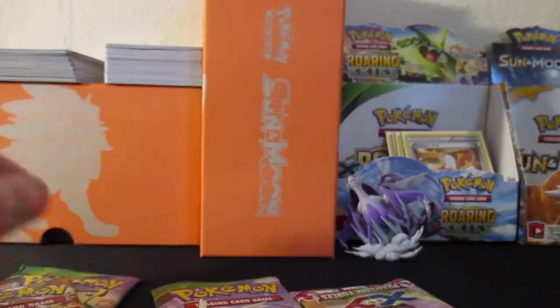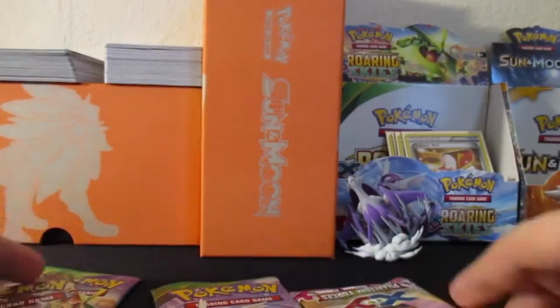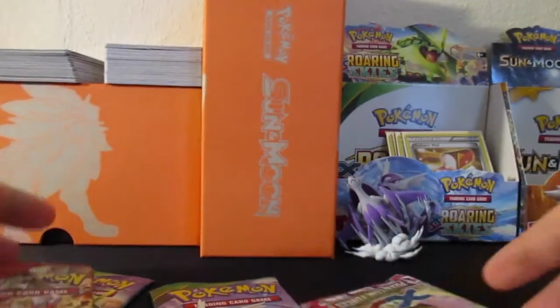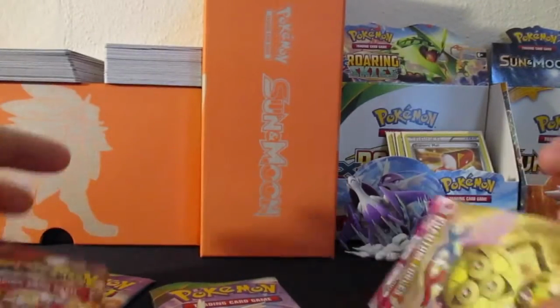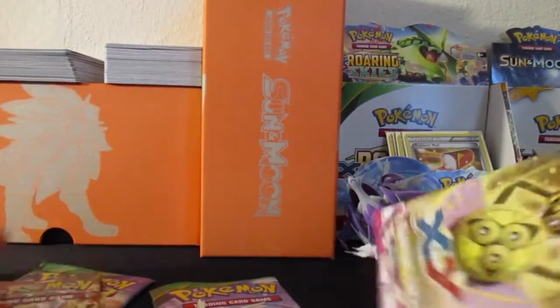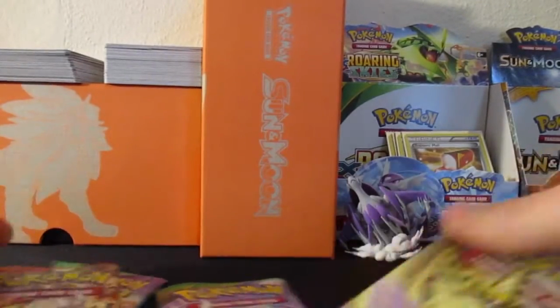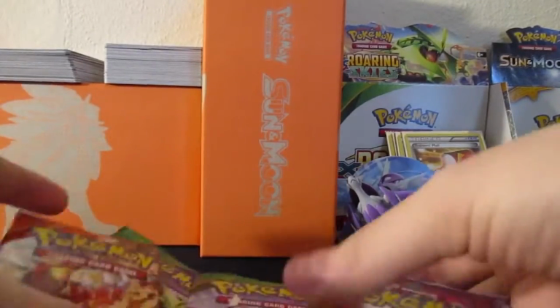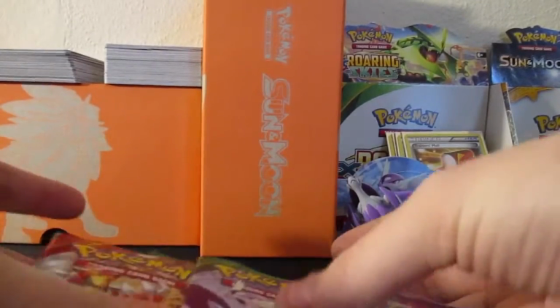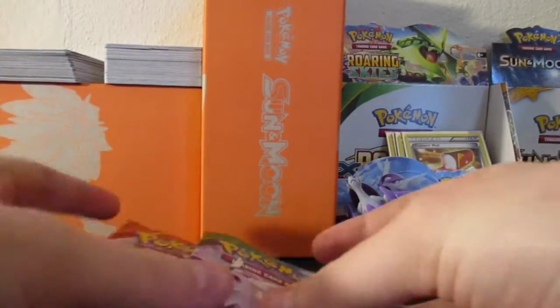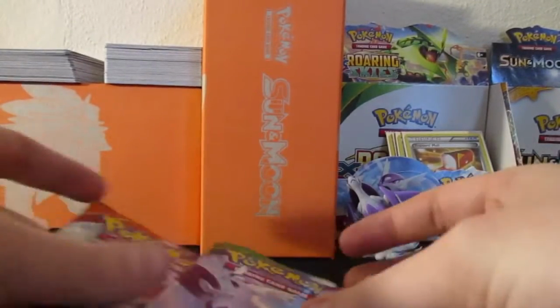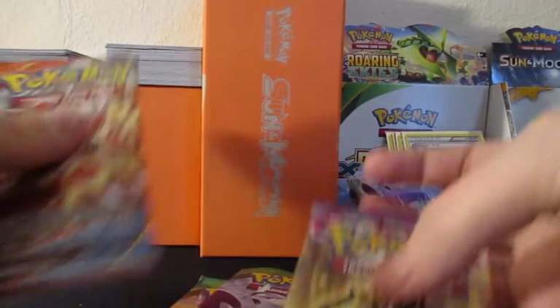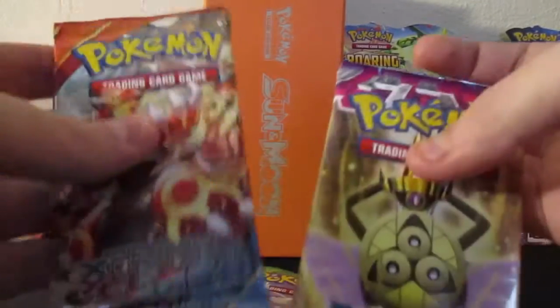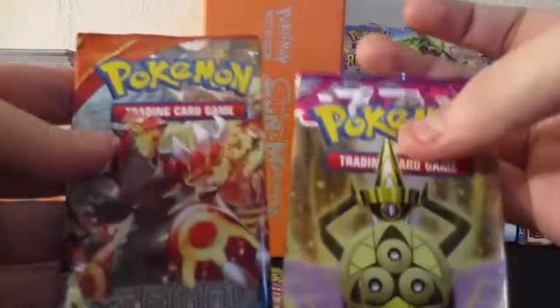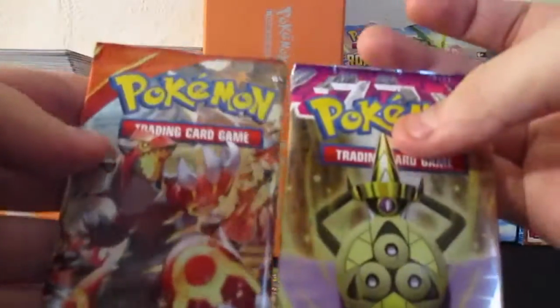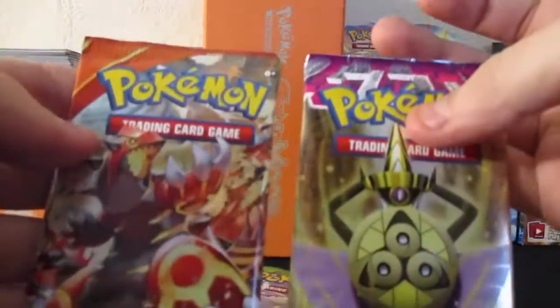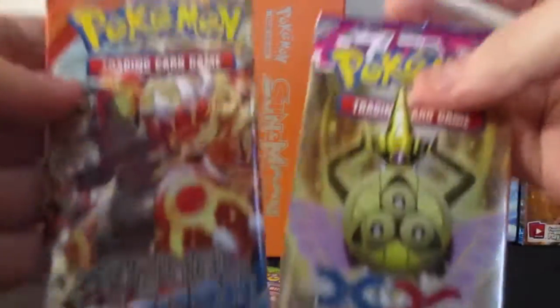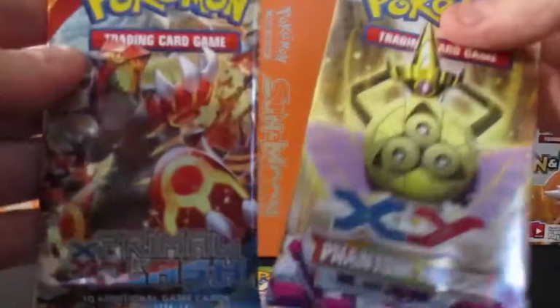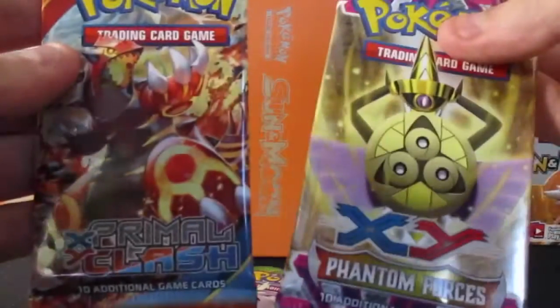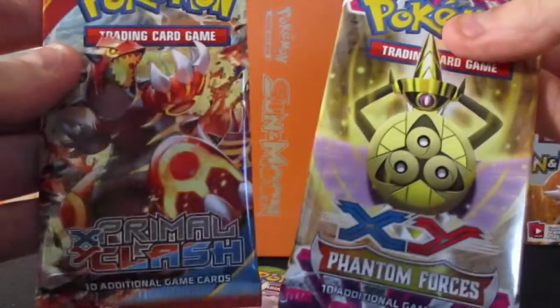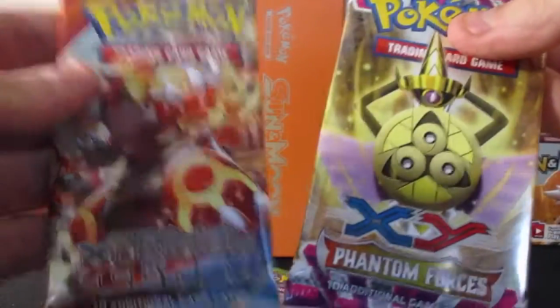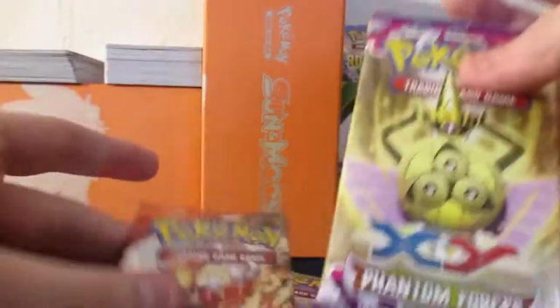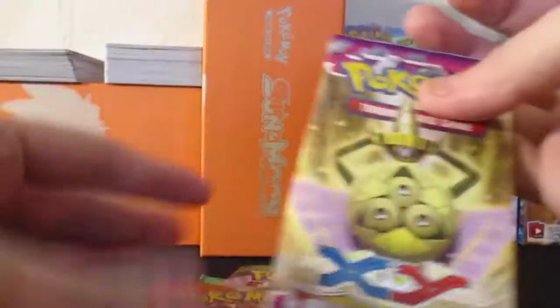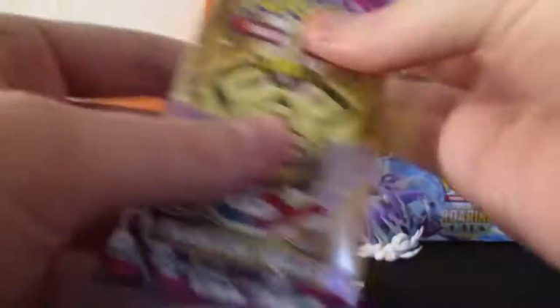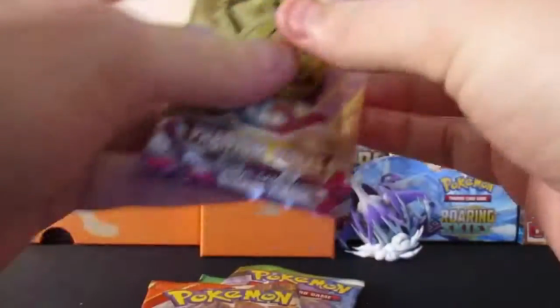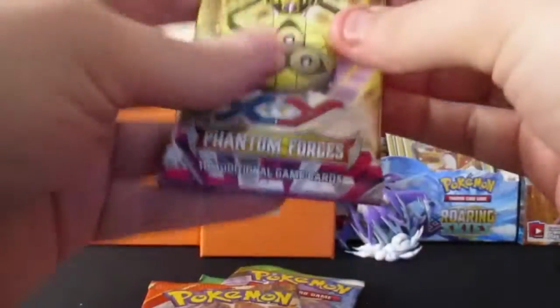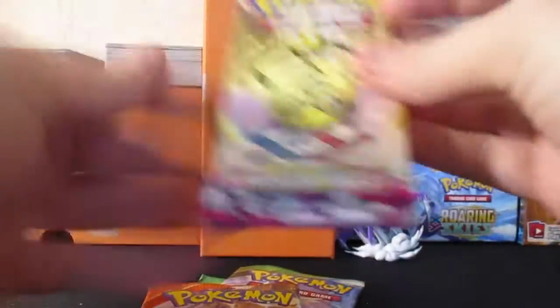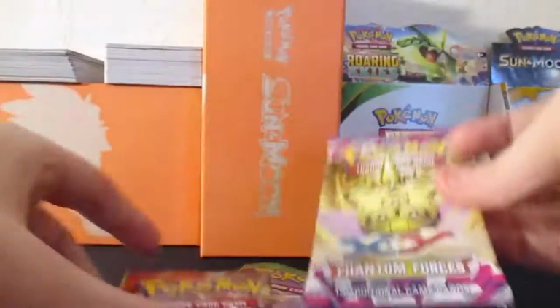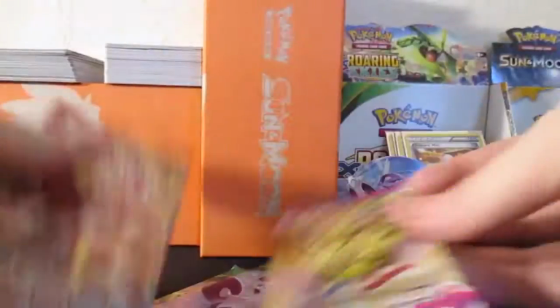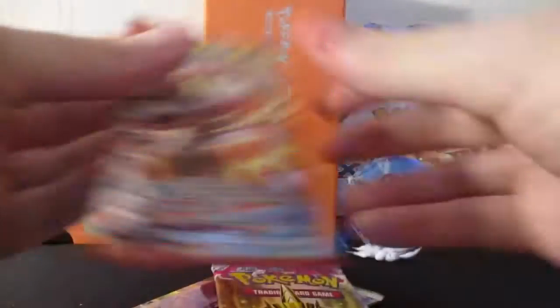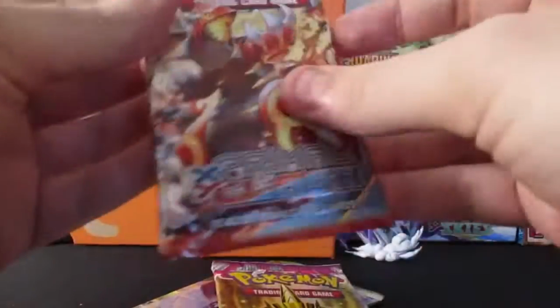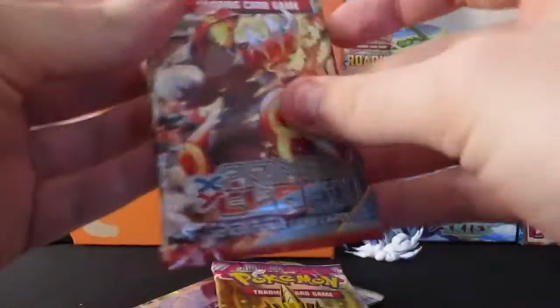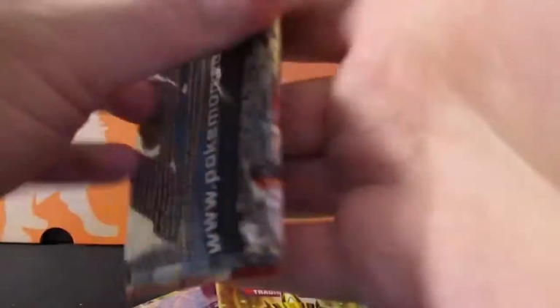So let's get into the packs. We got two Roaring Skies, Phantom Forces, and Primal Clash. Let's open up Primal Clash first.